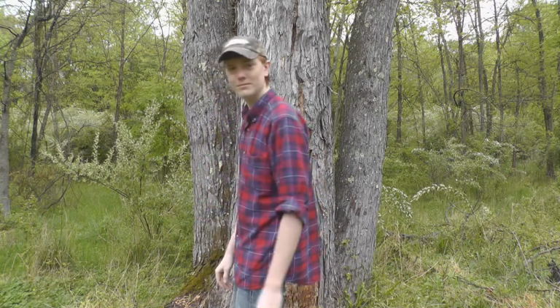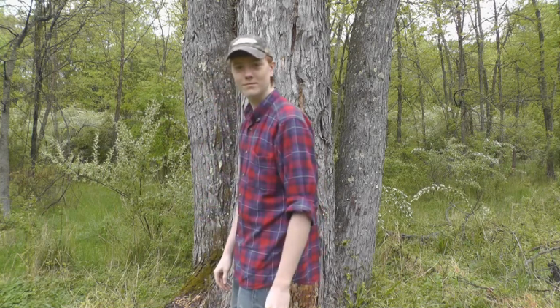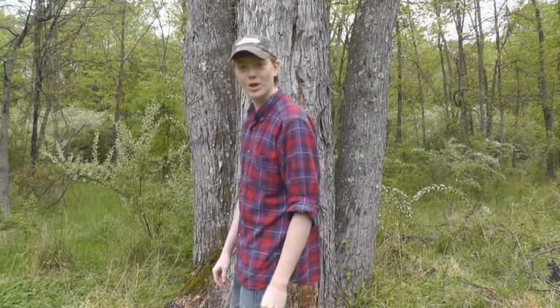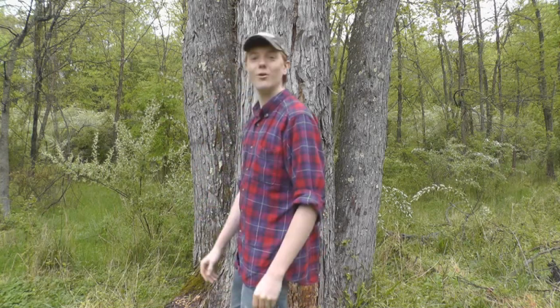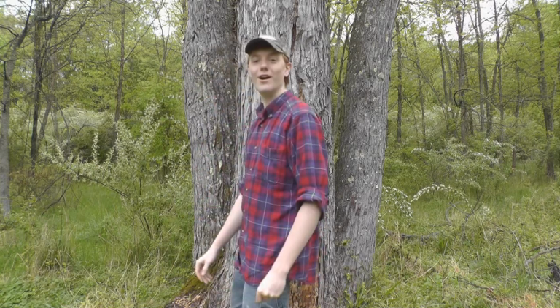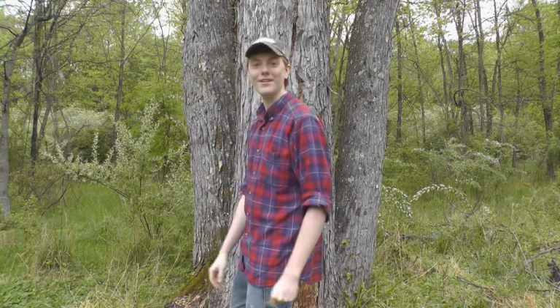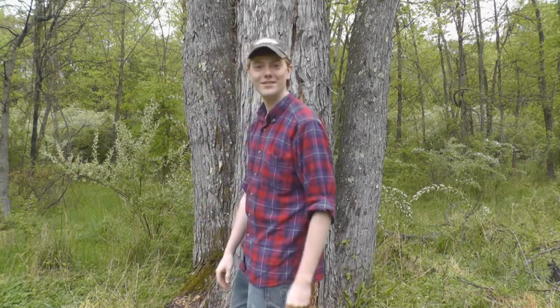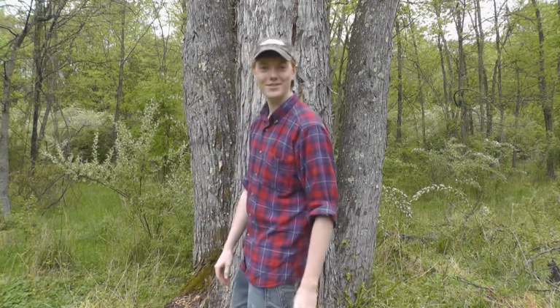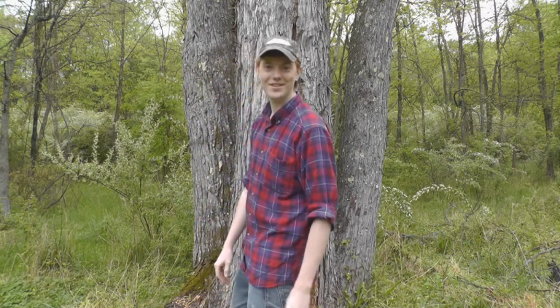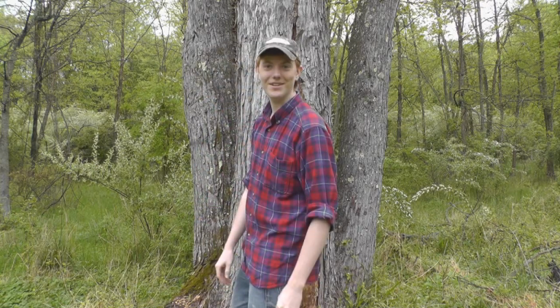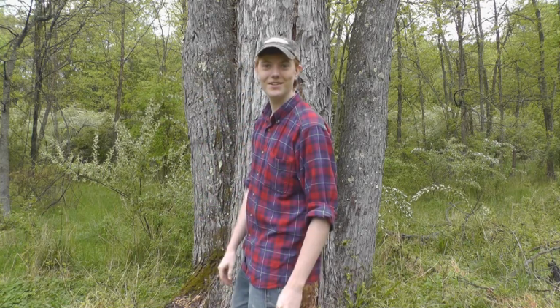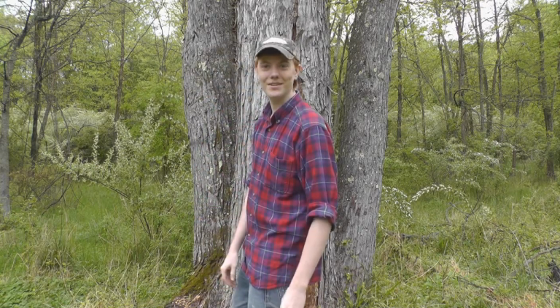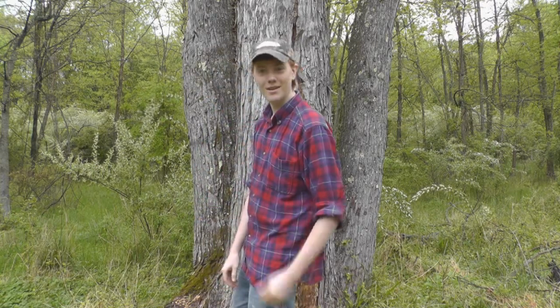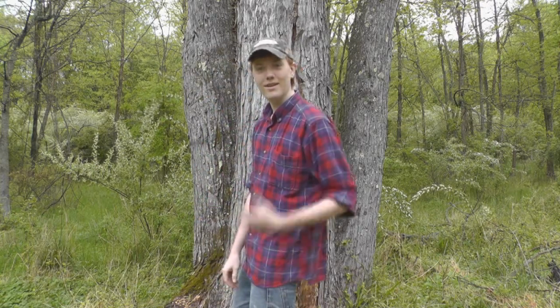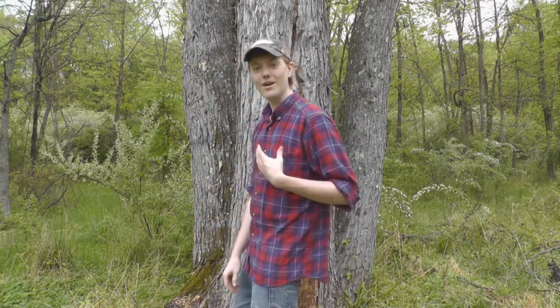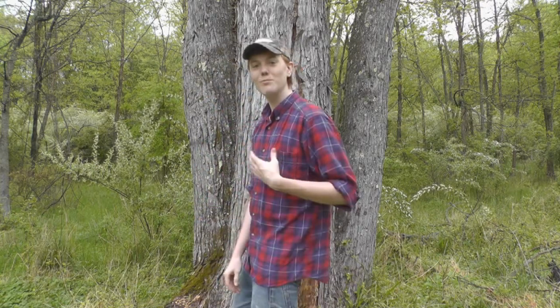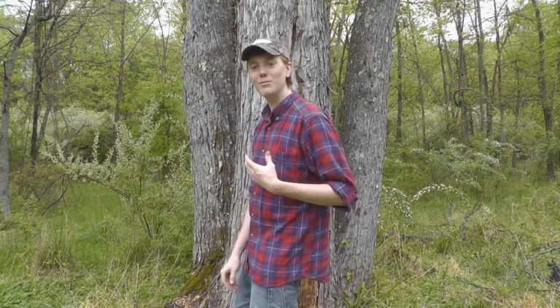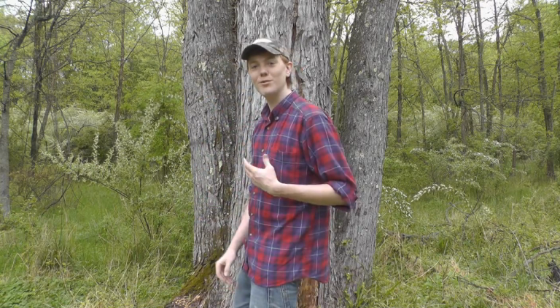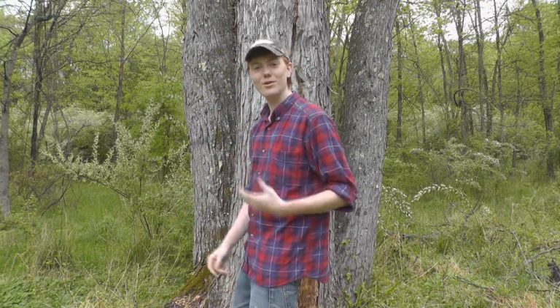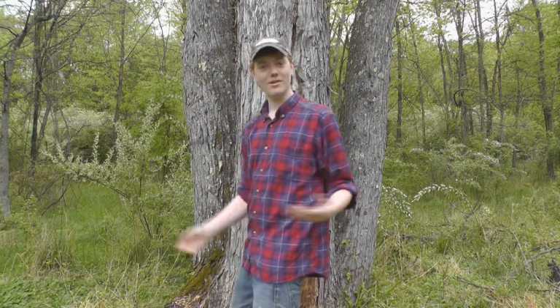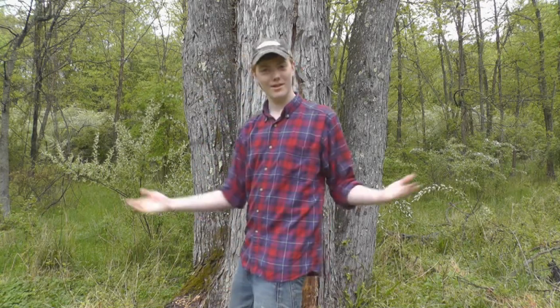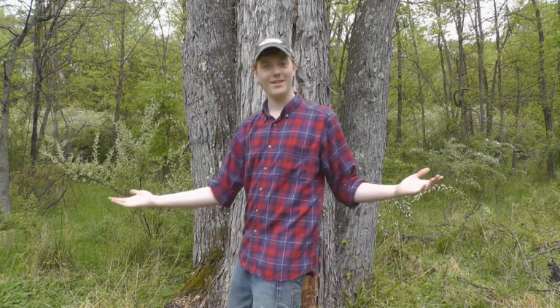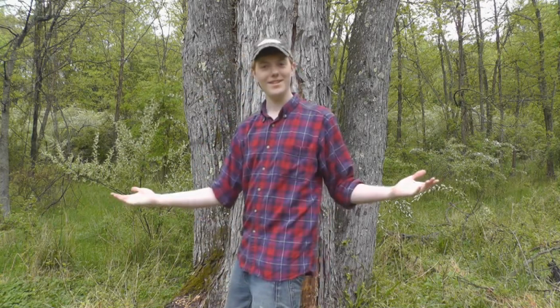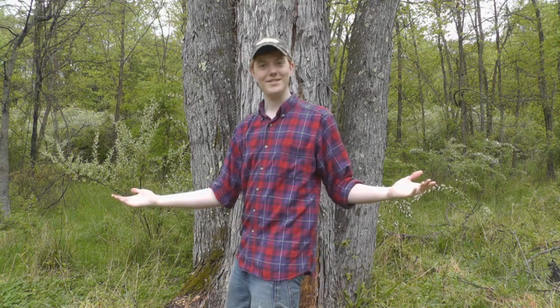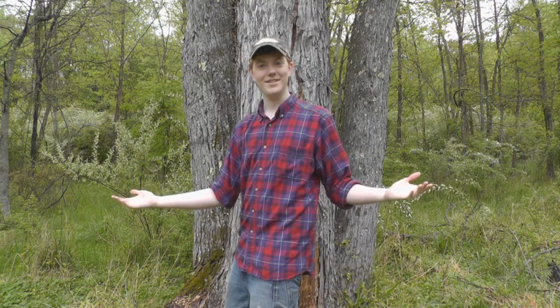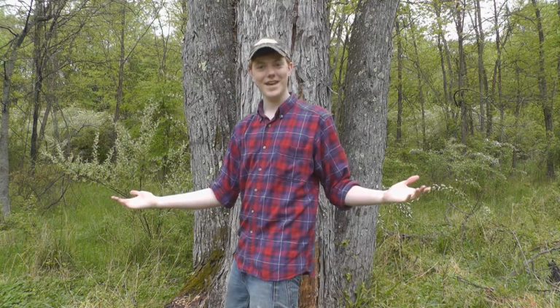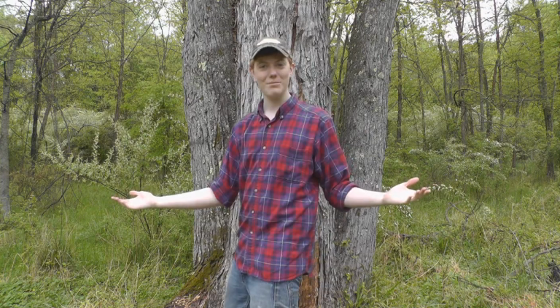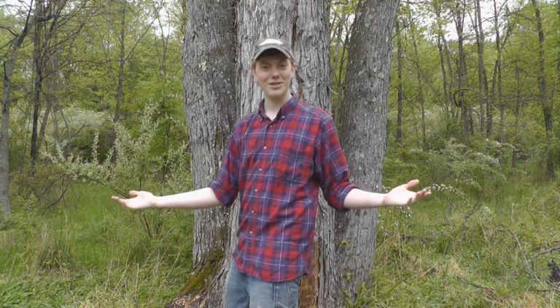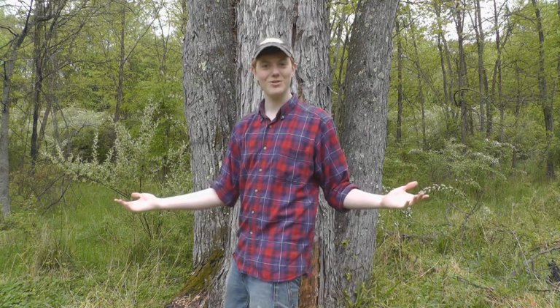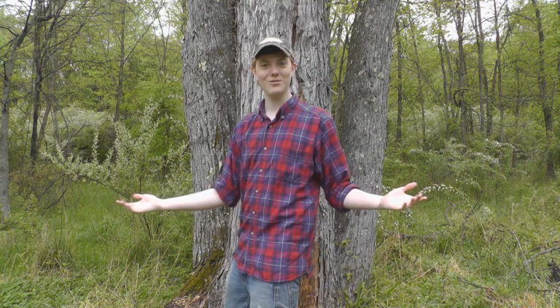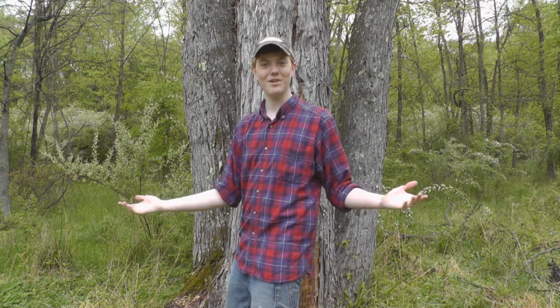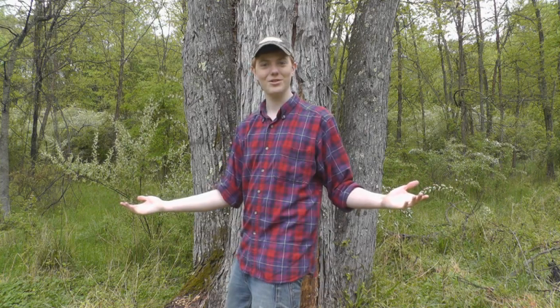Oh hi, didn't see you there. I'm Robin Firth and this is Appalachian Survival.